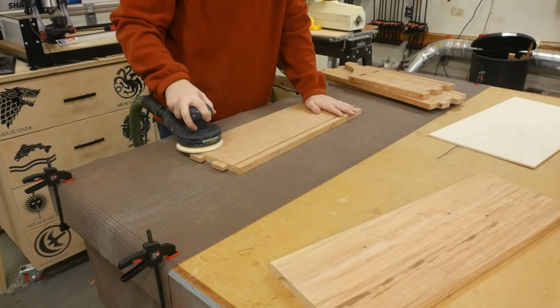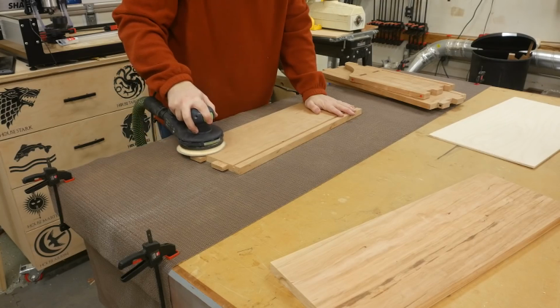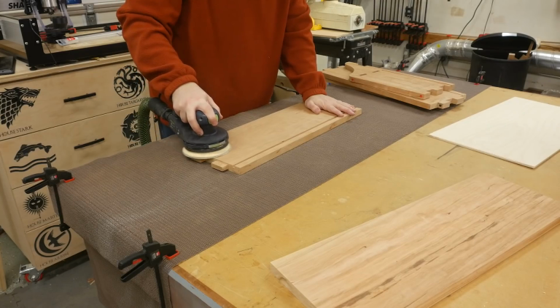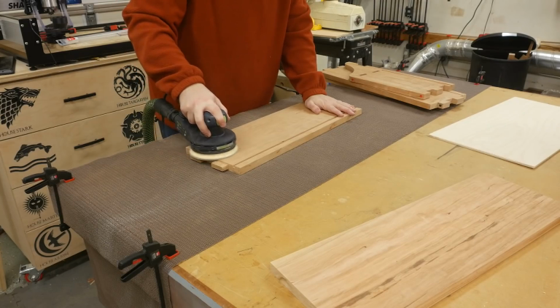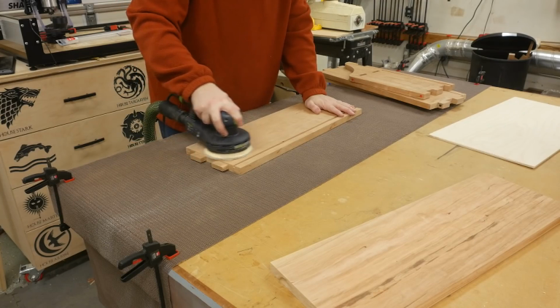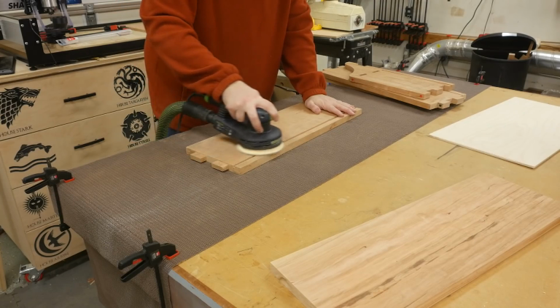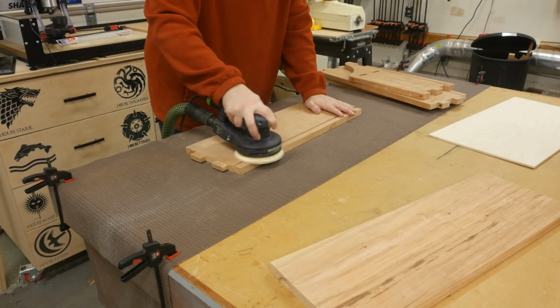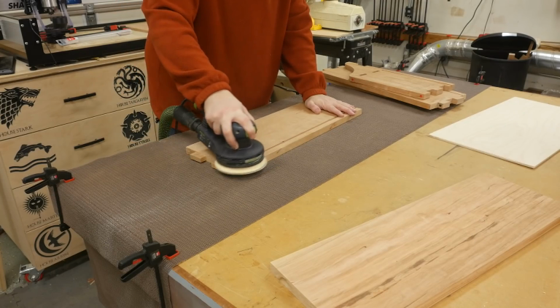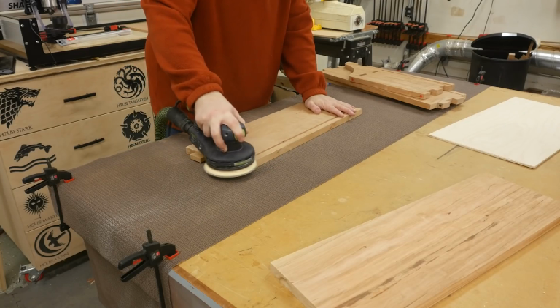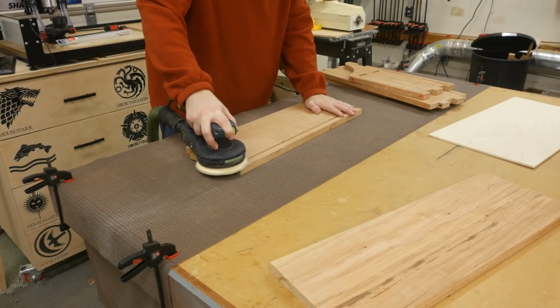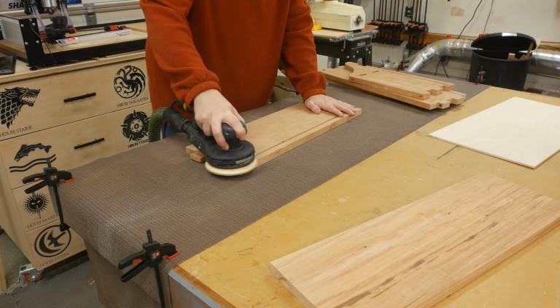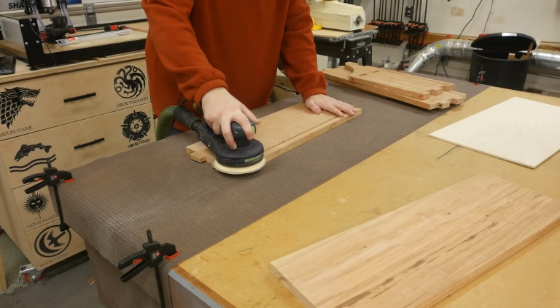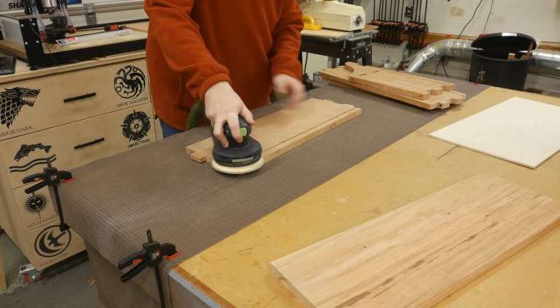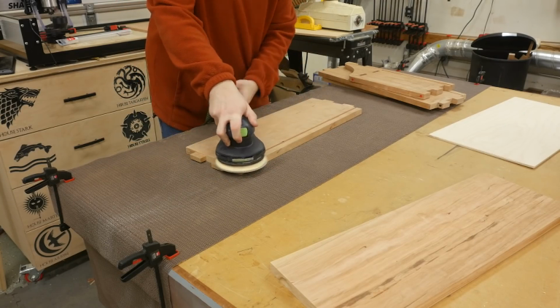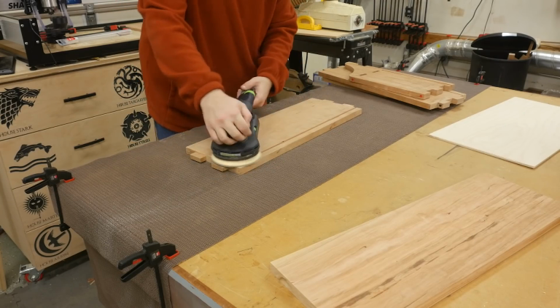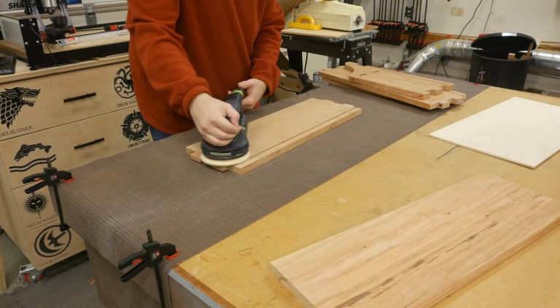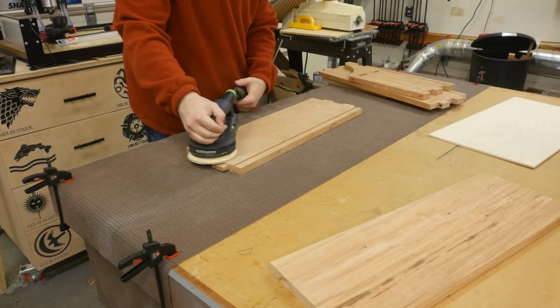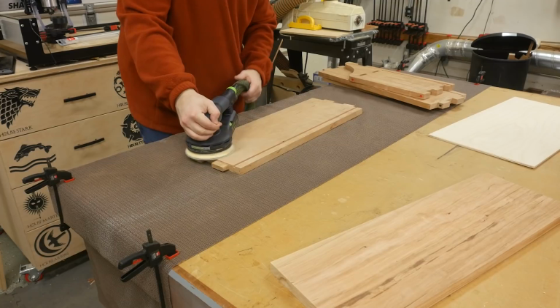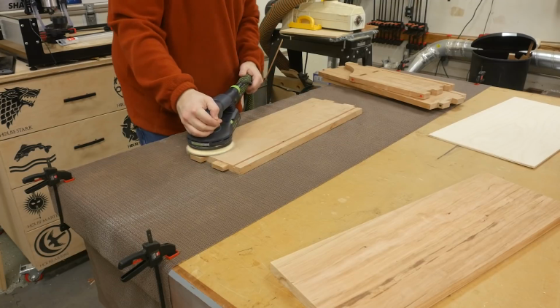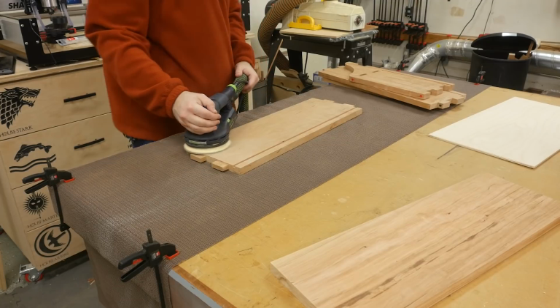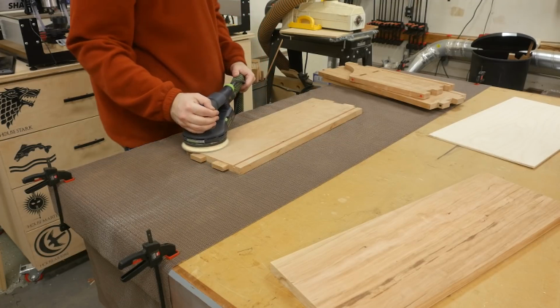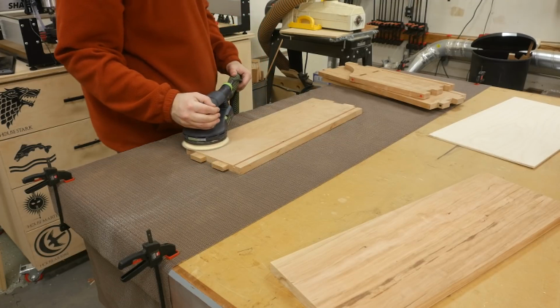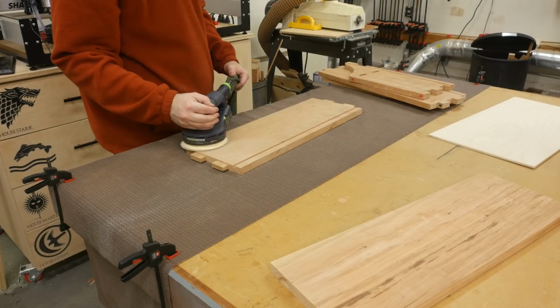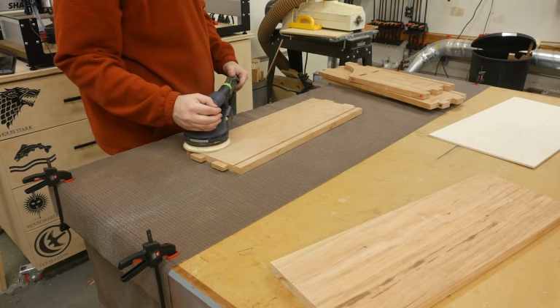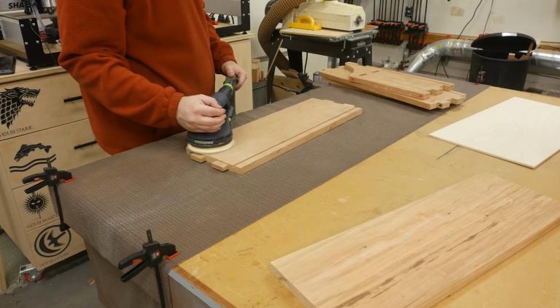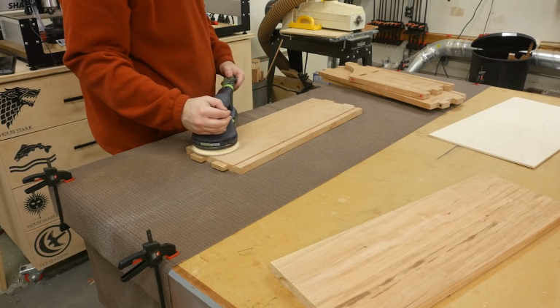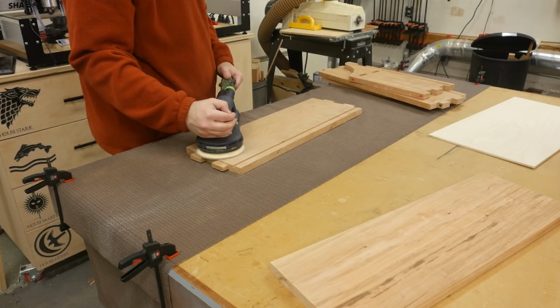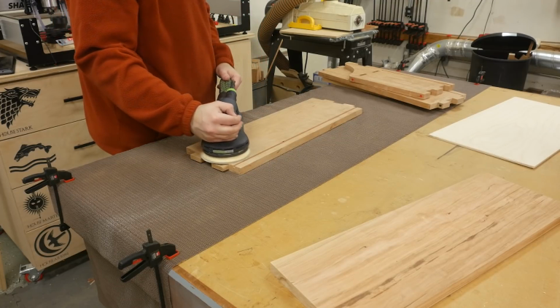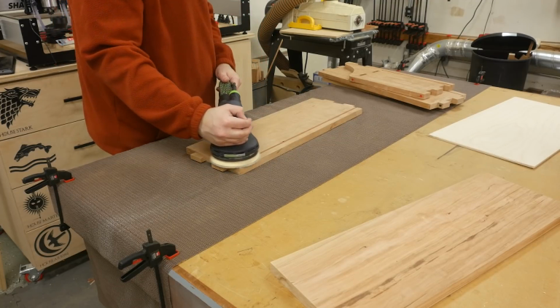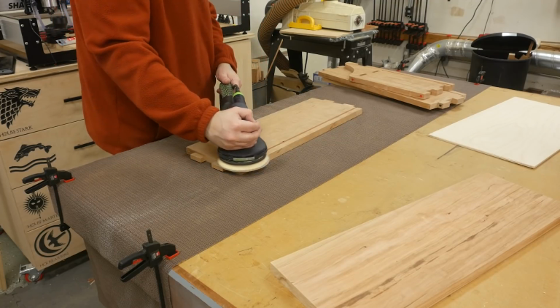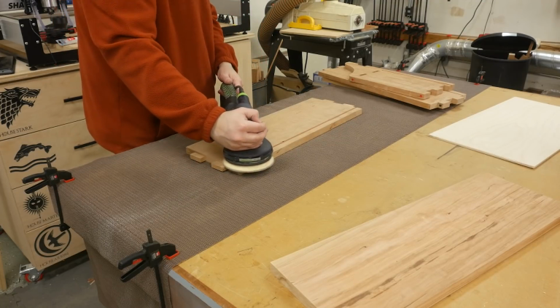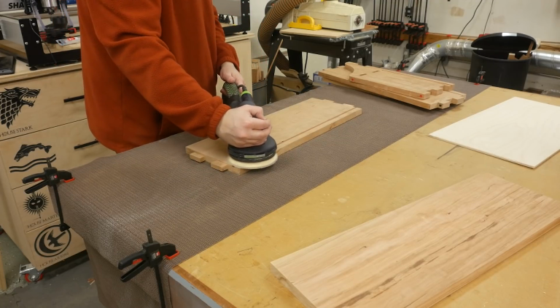Before gluing up the case, I sand everything up to 220 grit, which preps me for pre-finishing the inside of the cabinet.